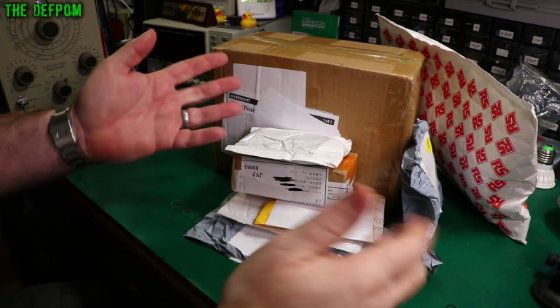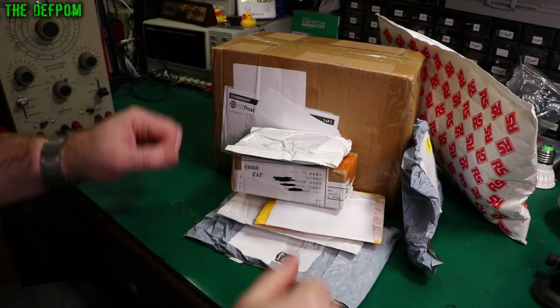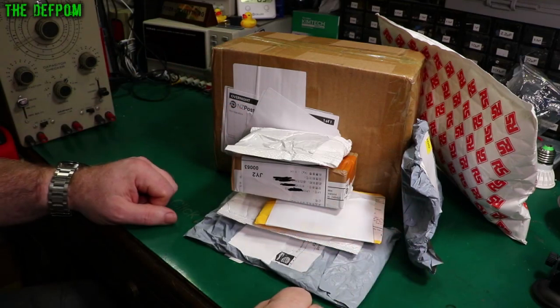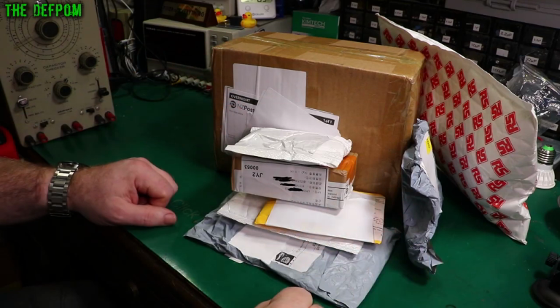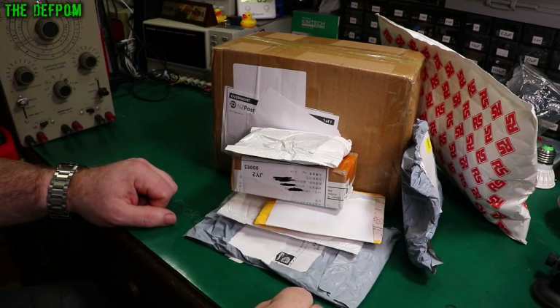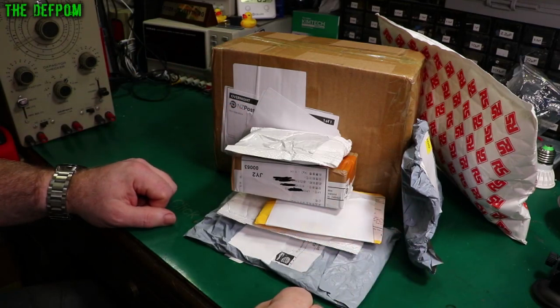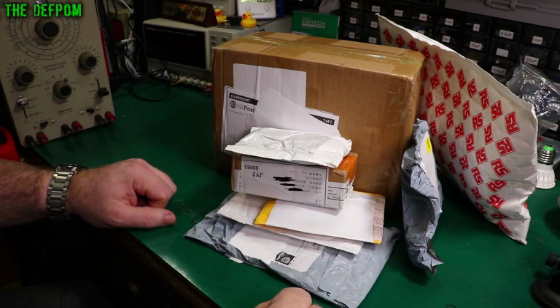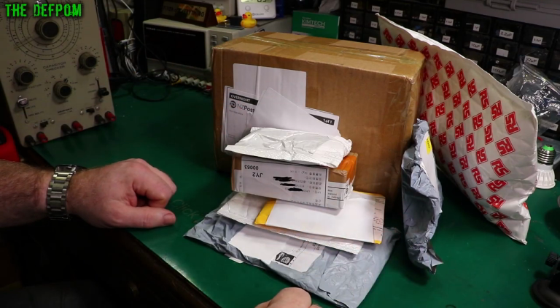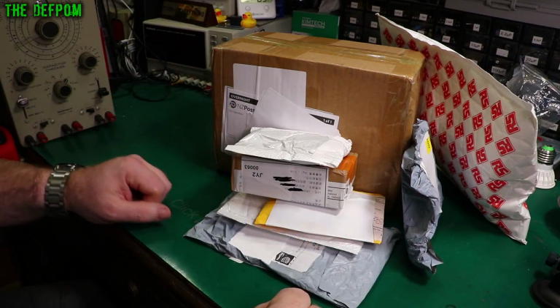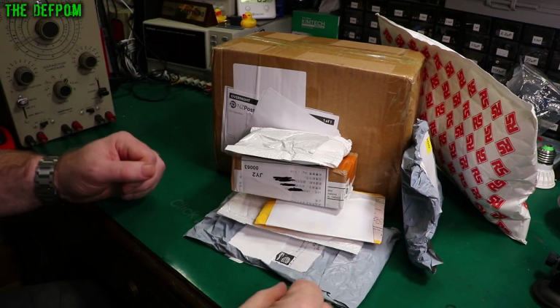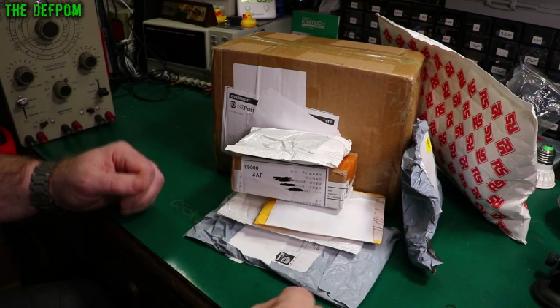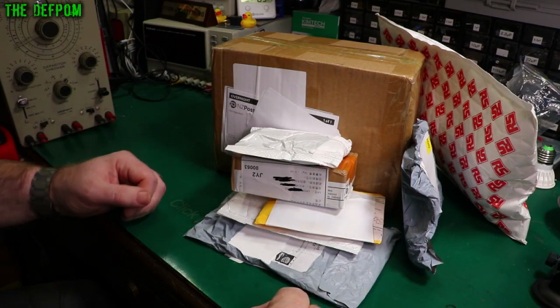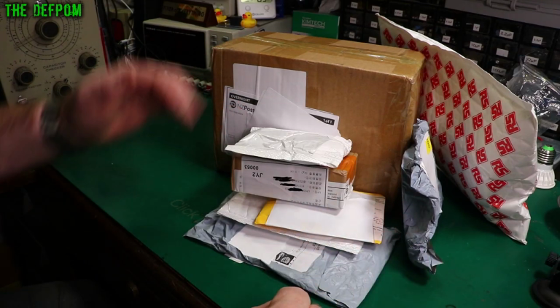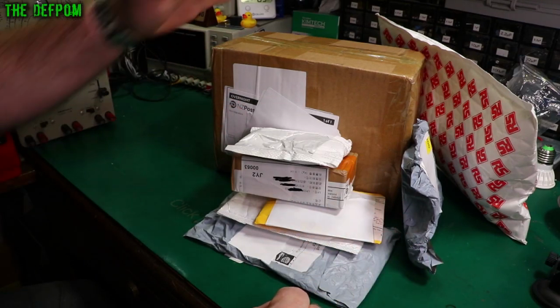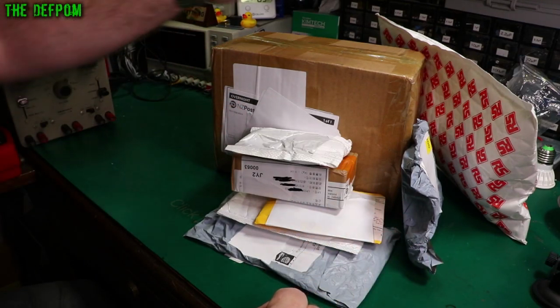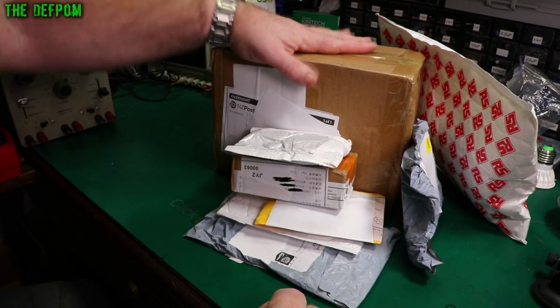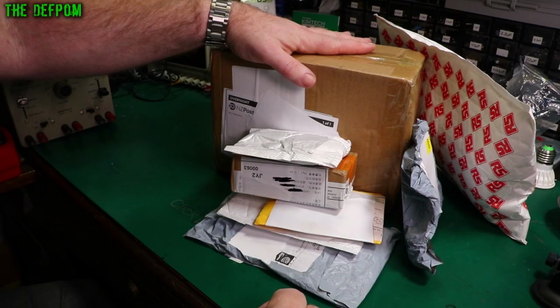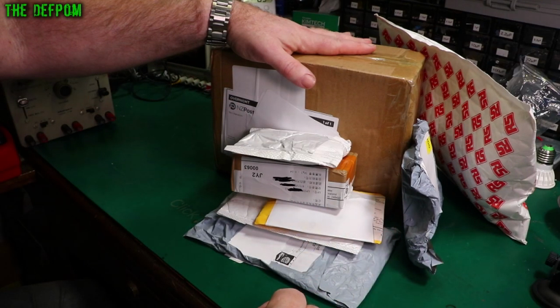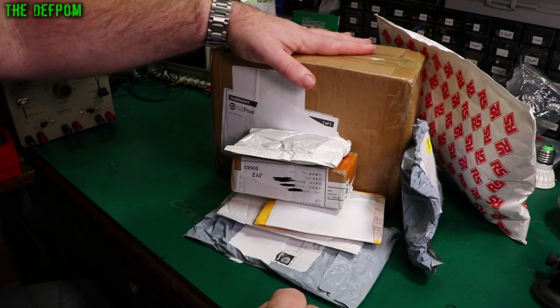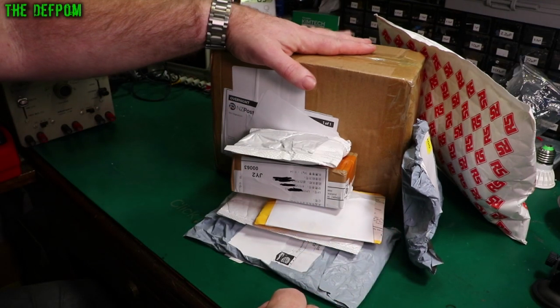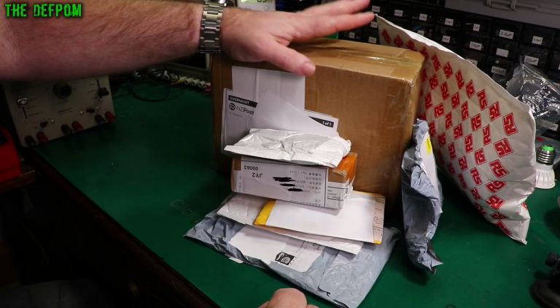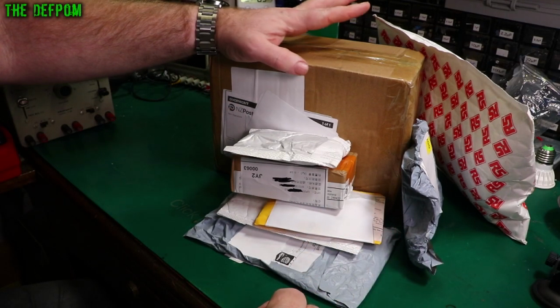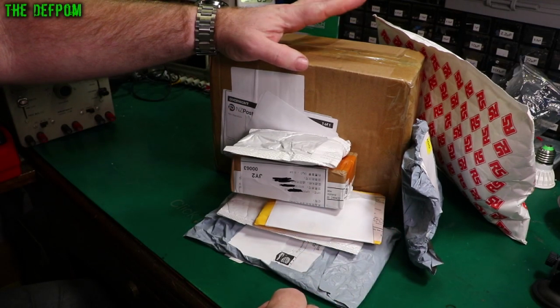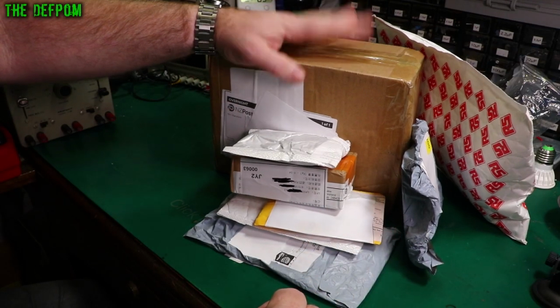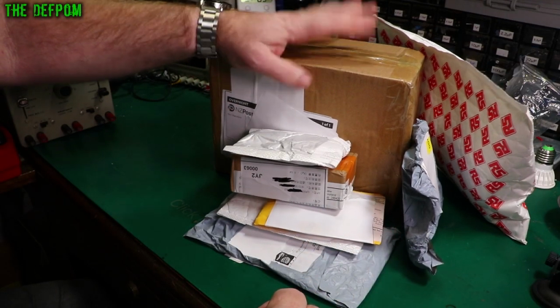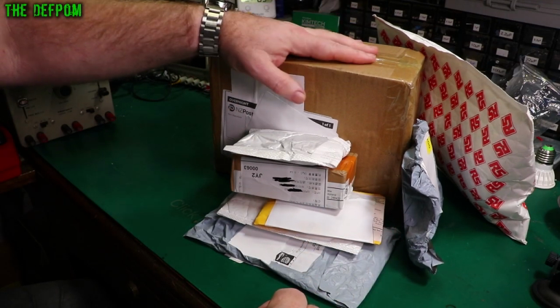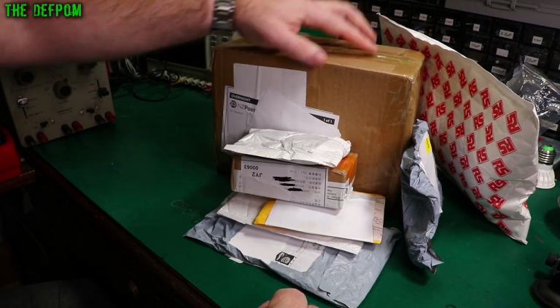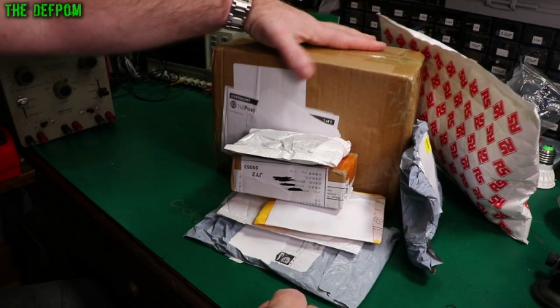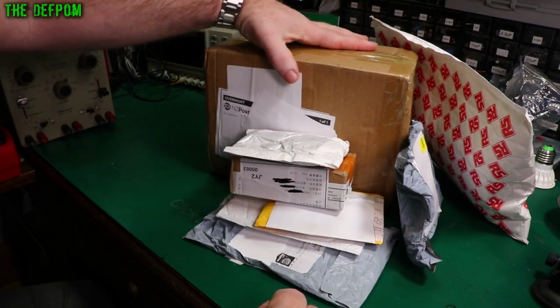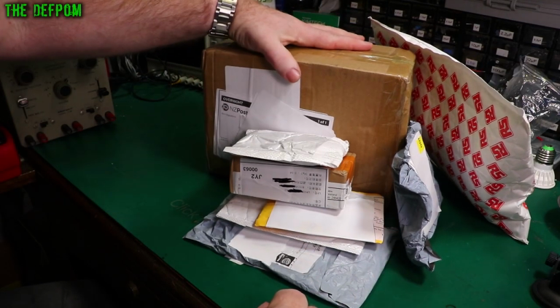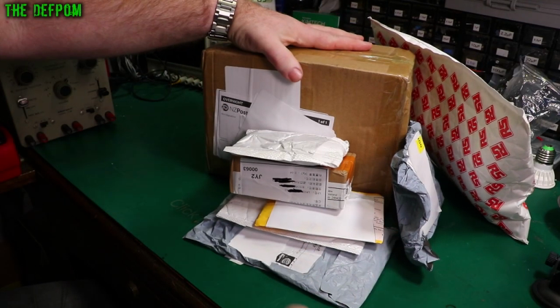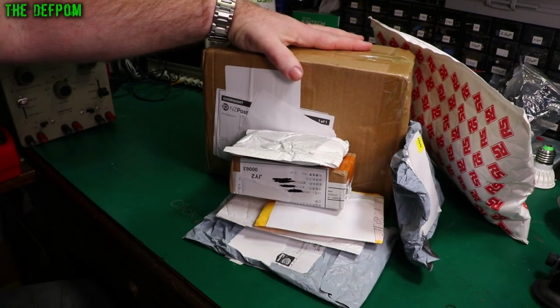Mailbag time again. Let's see what we've got here. I think this might be a review item in this box — we'll get to that soon enough.